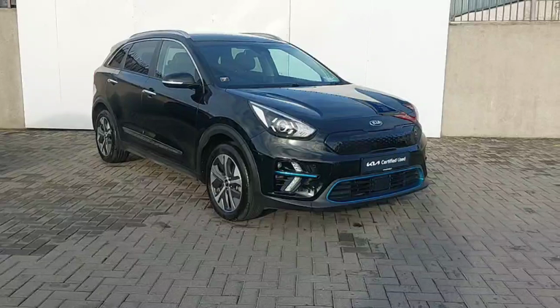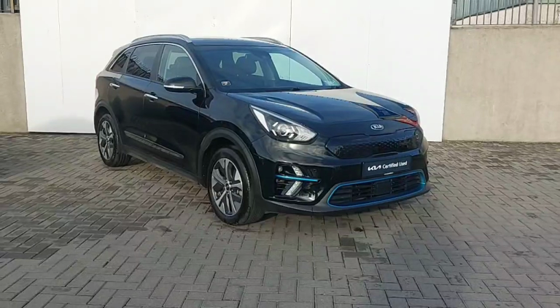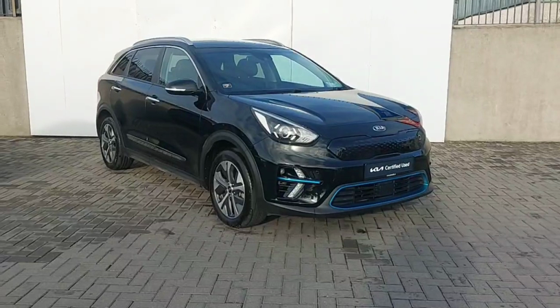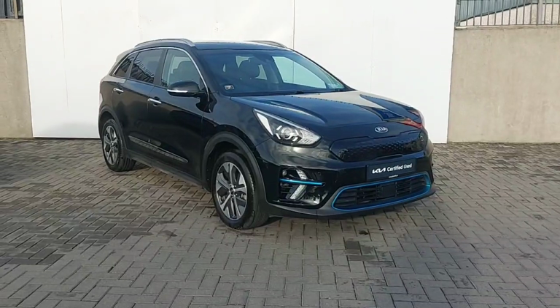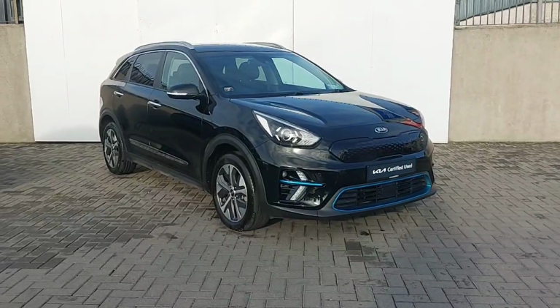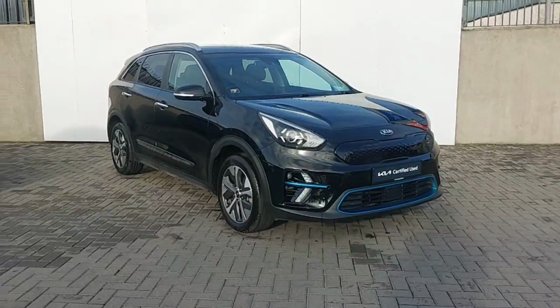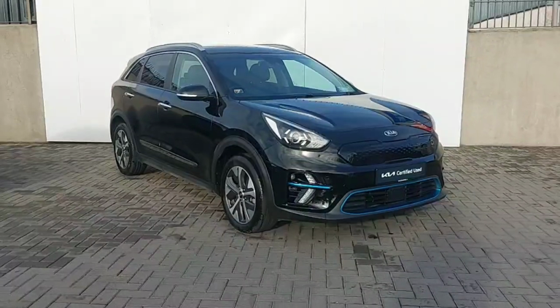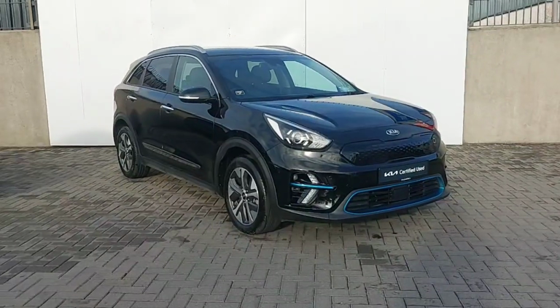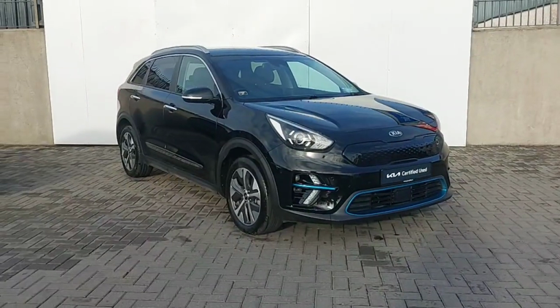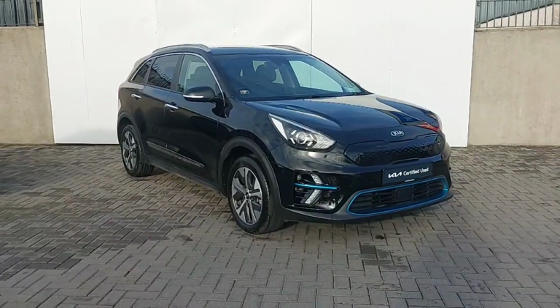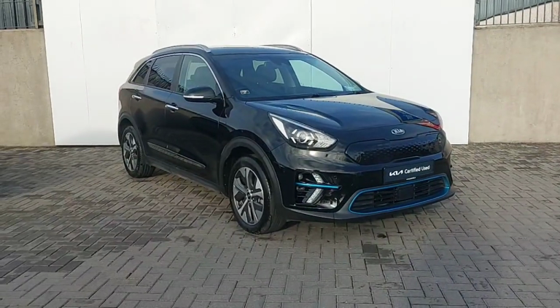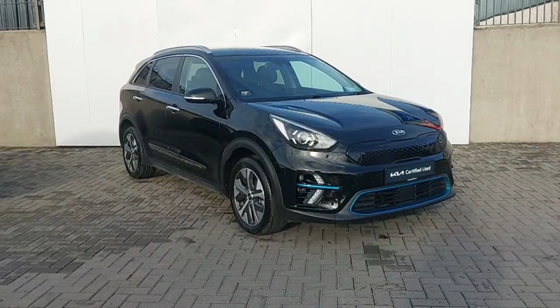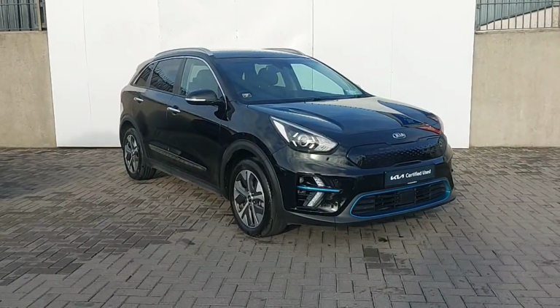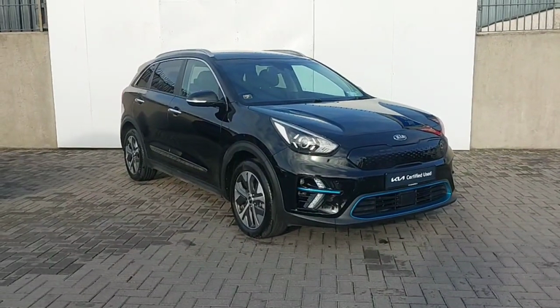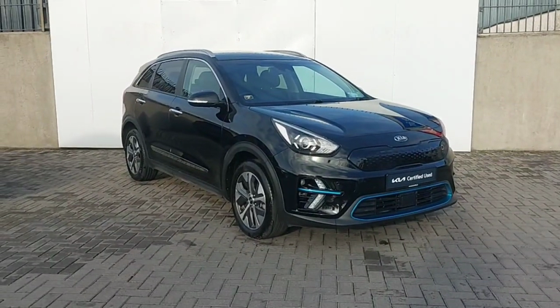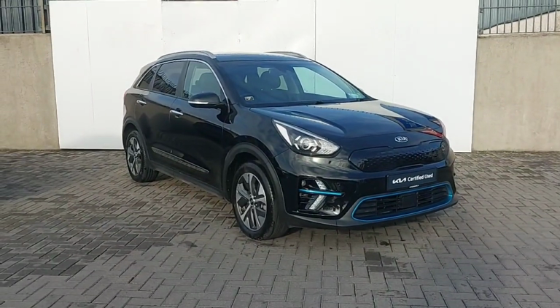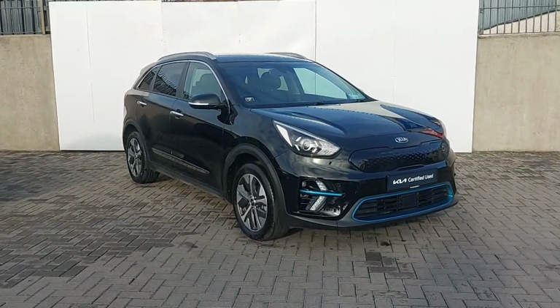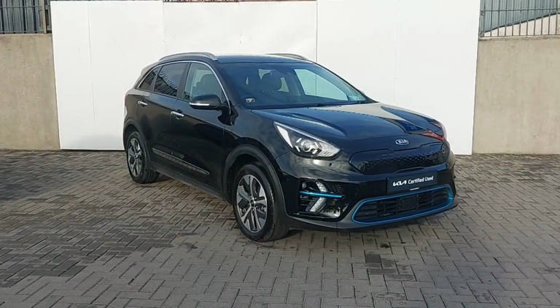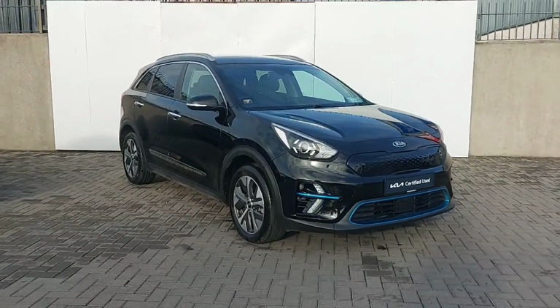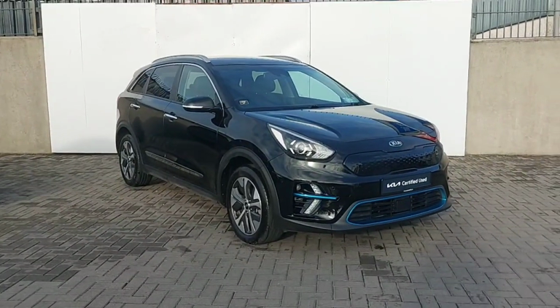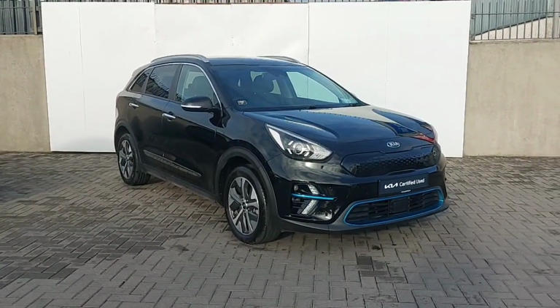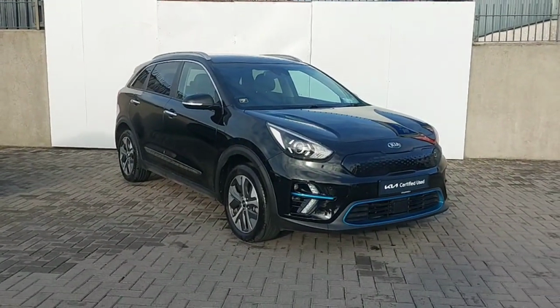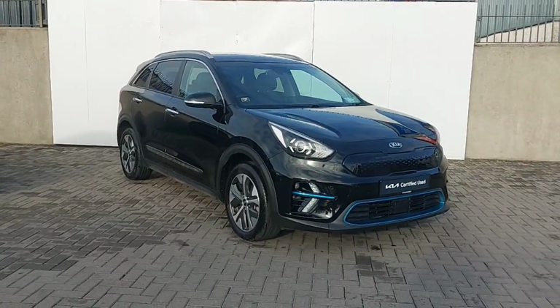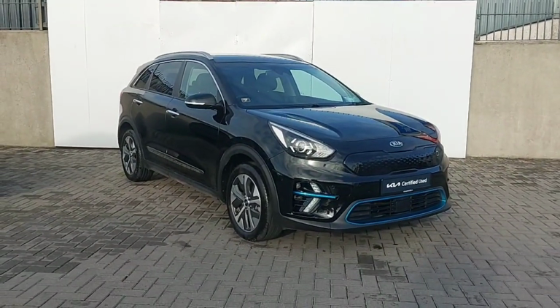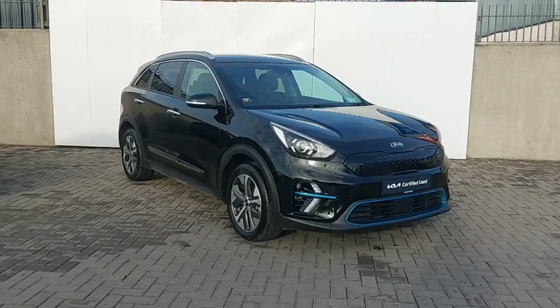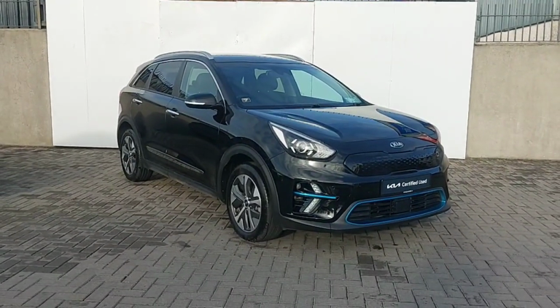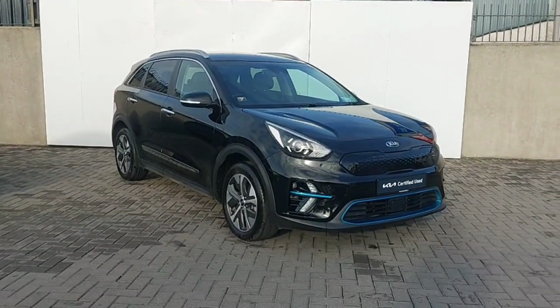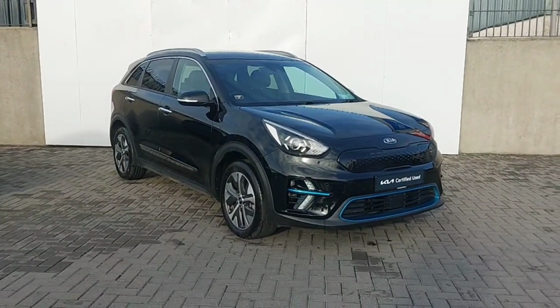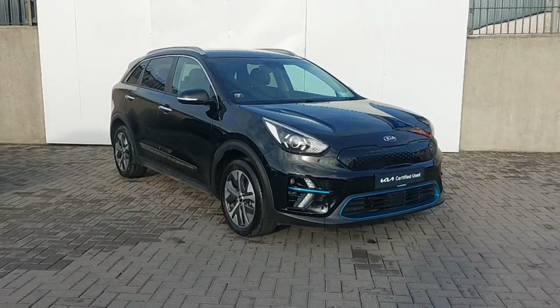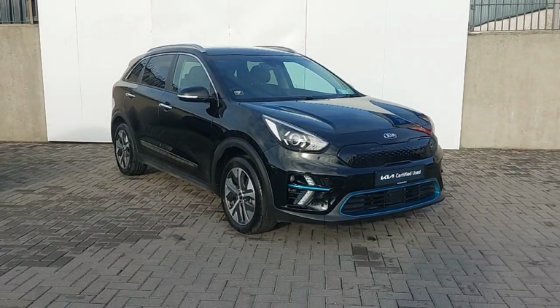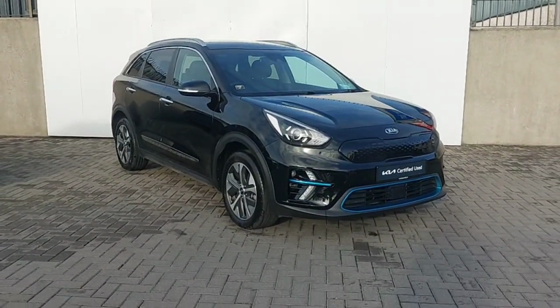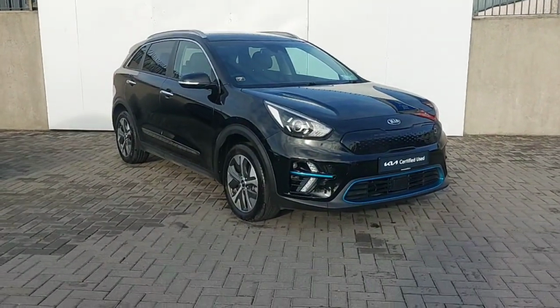Hi, this is Keelan from Joe Duffy Kia North Dublin, and I'm going to take you through some of our new used stock here today.